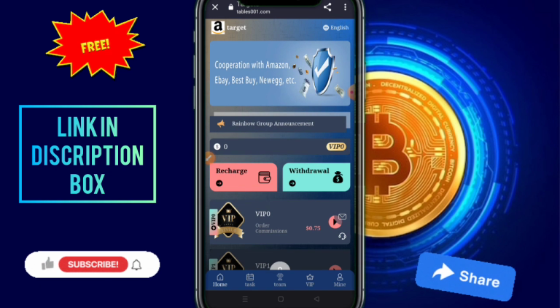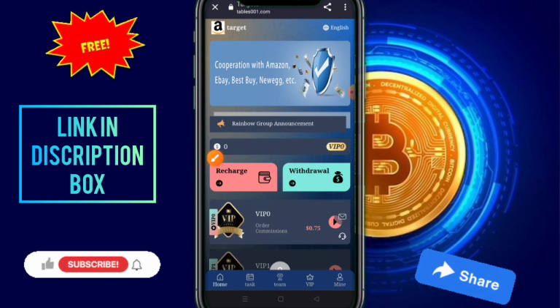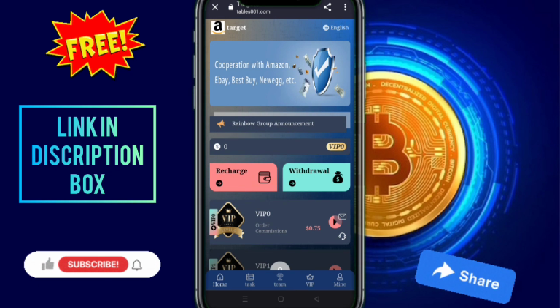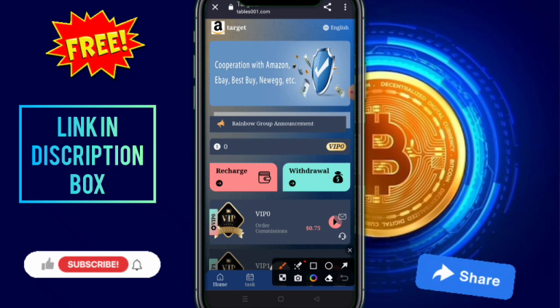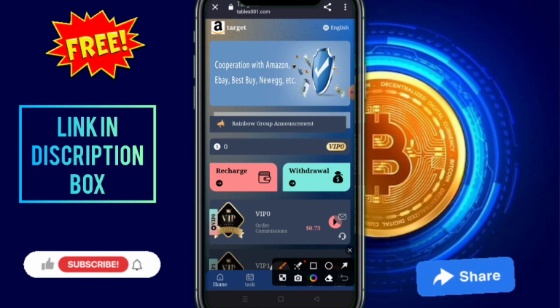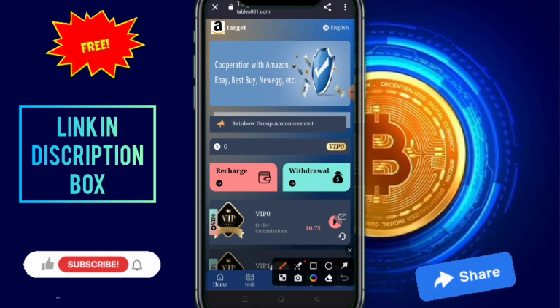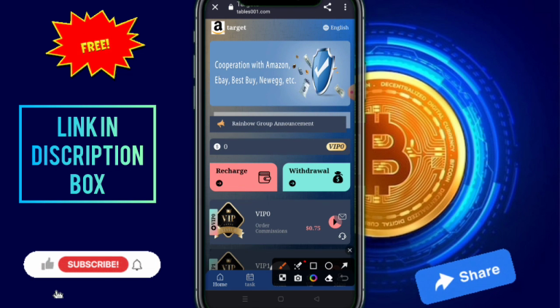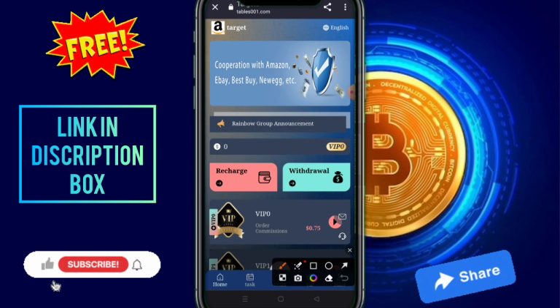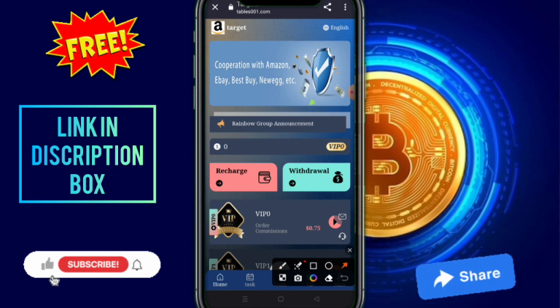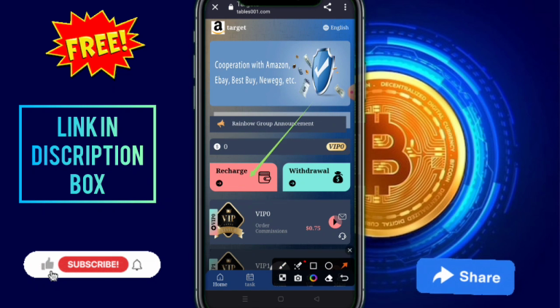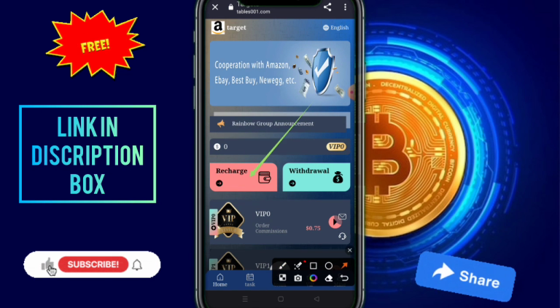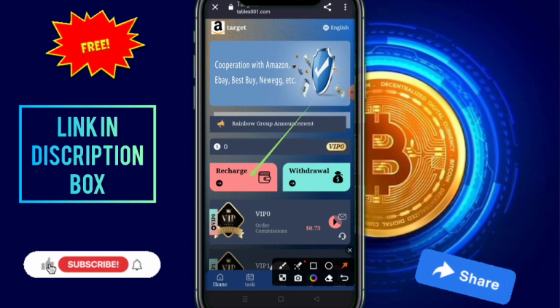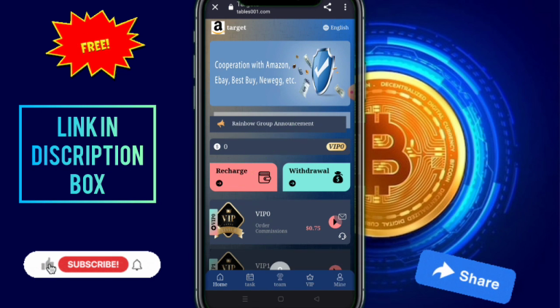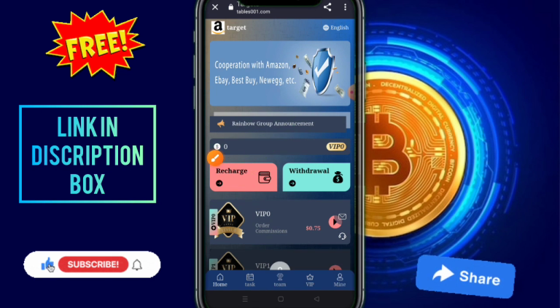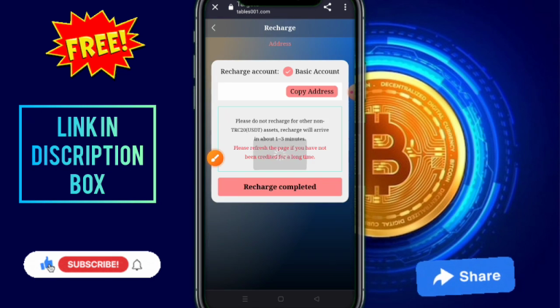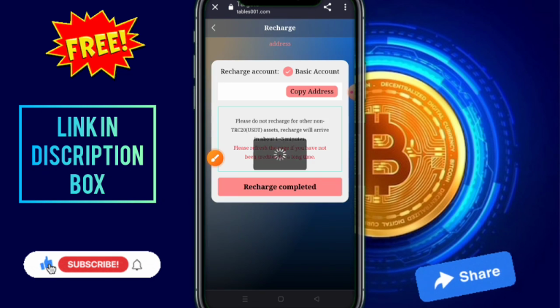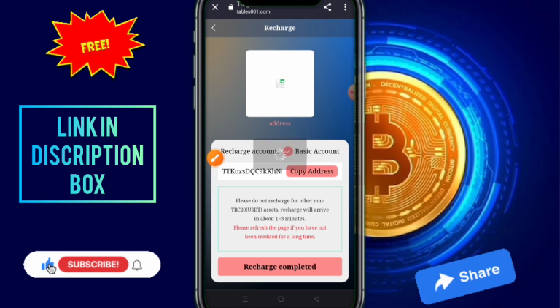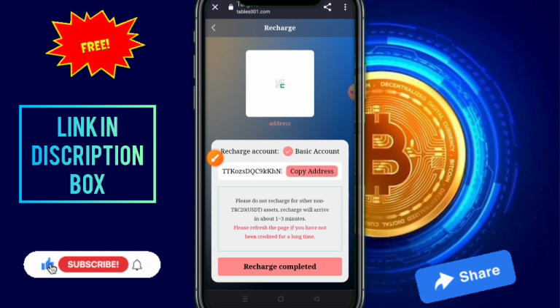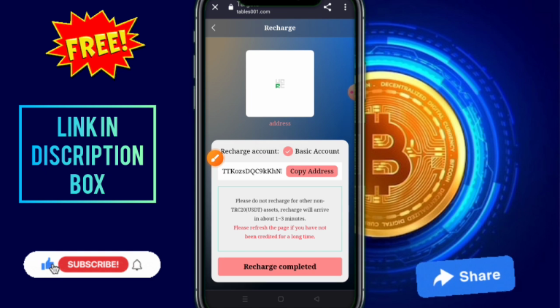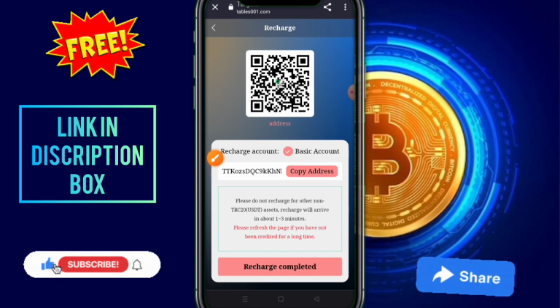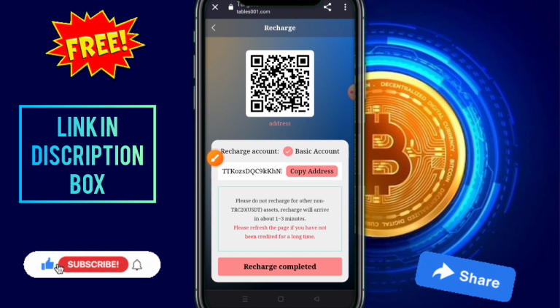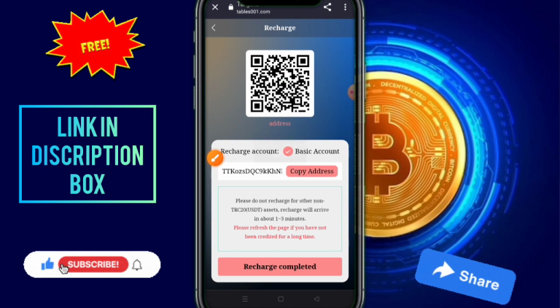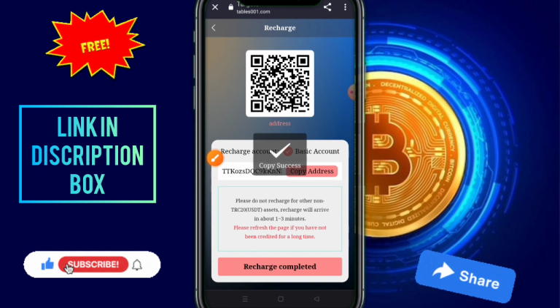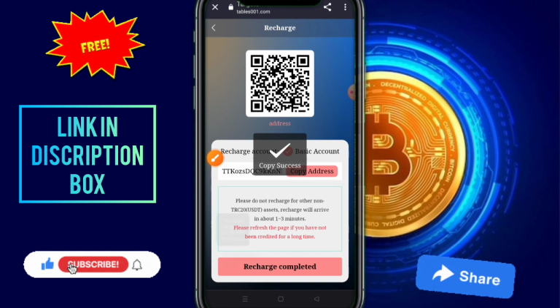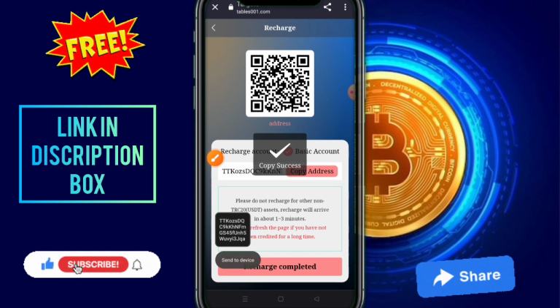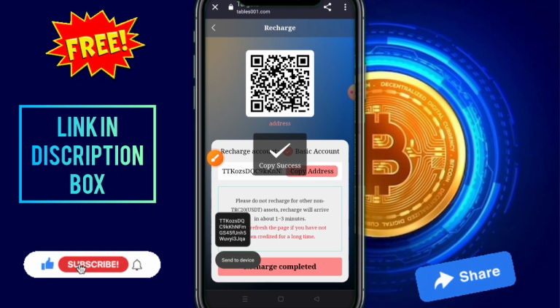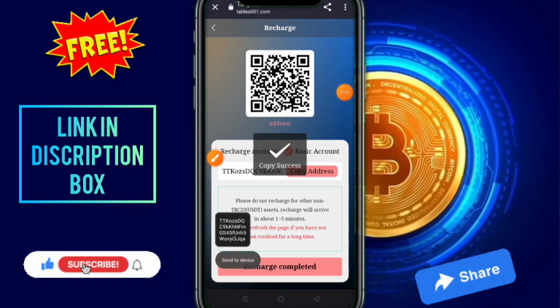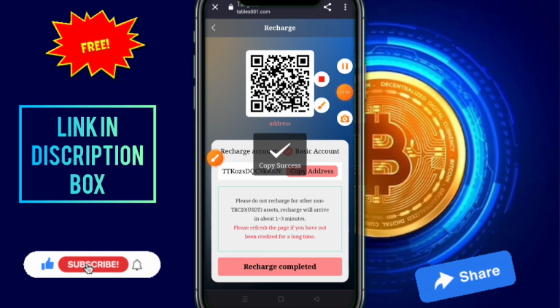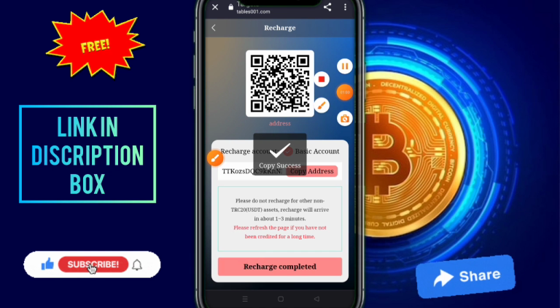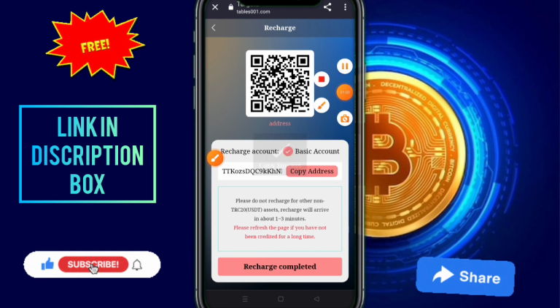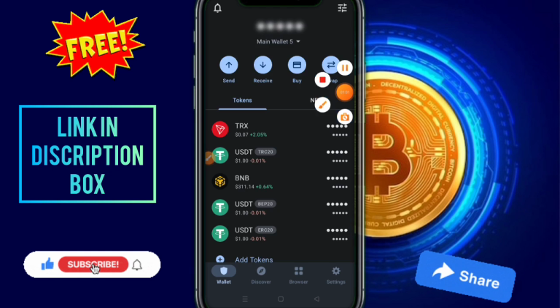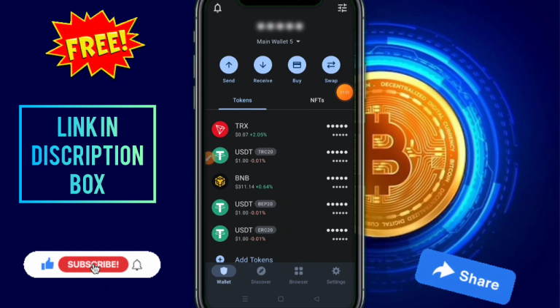I am just going to tell you about how to recharge. This is very simple — you need to click on the recharge option, just copy this address and open your wallet.